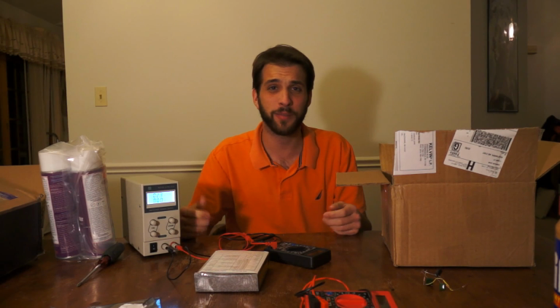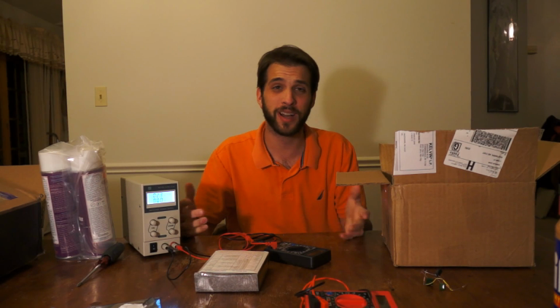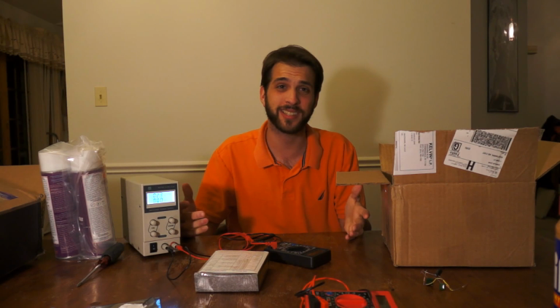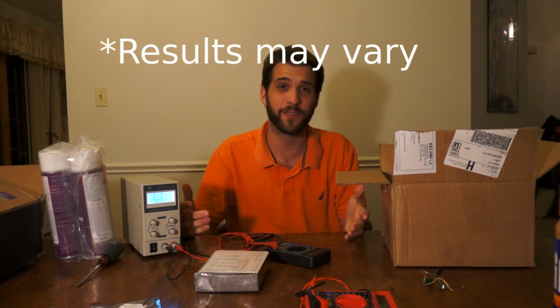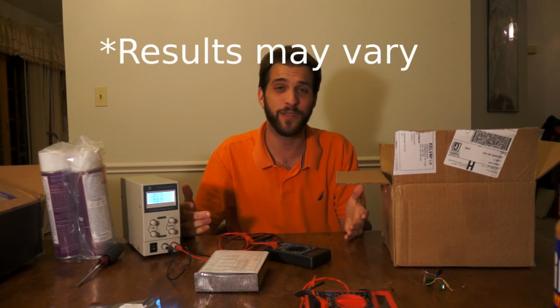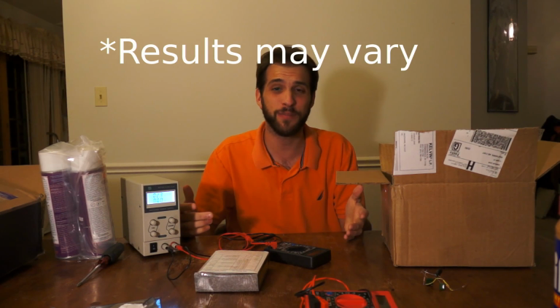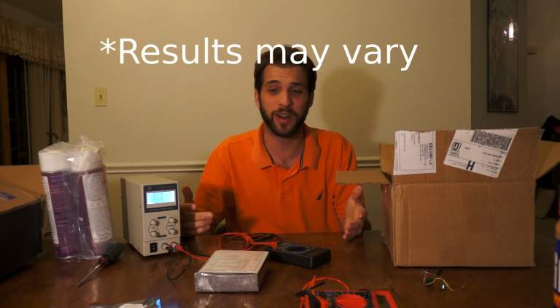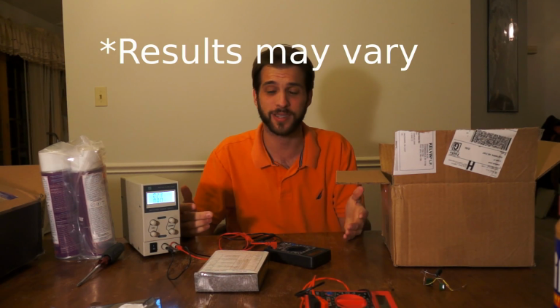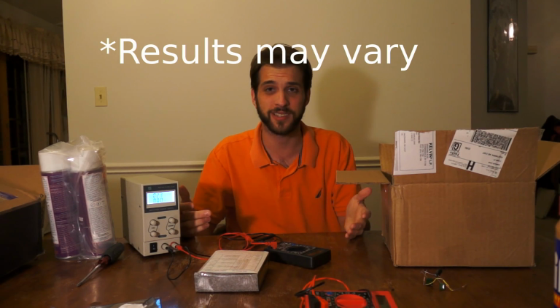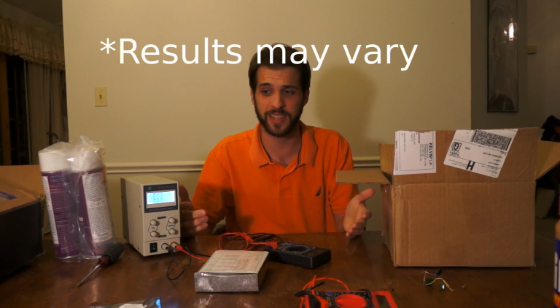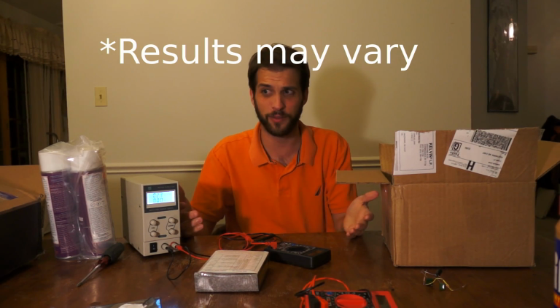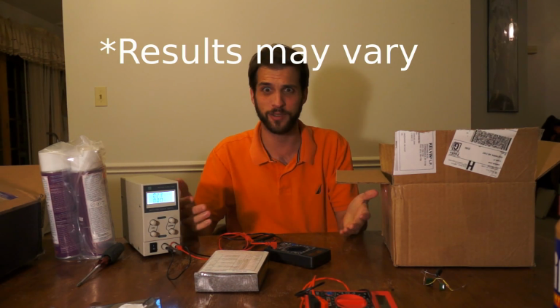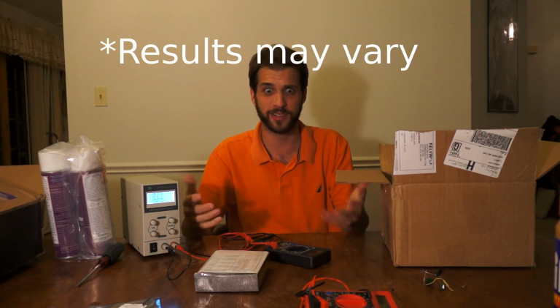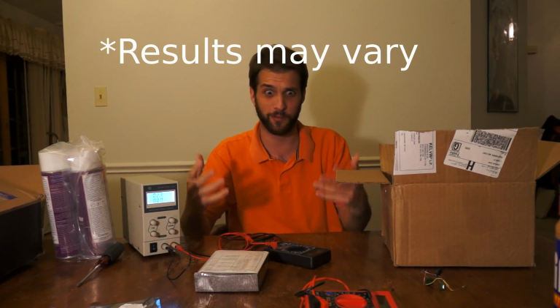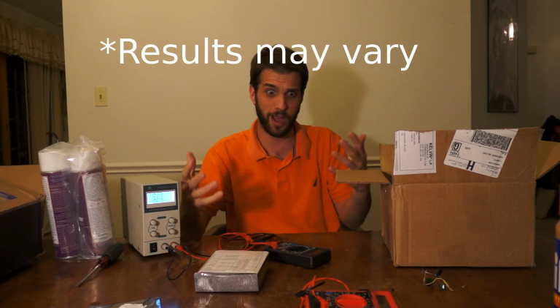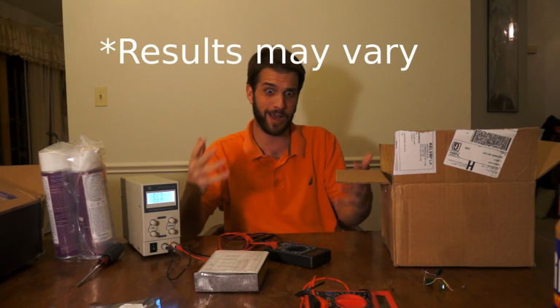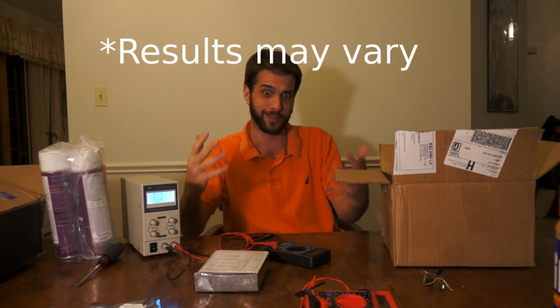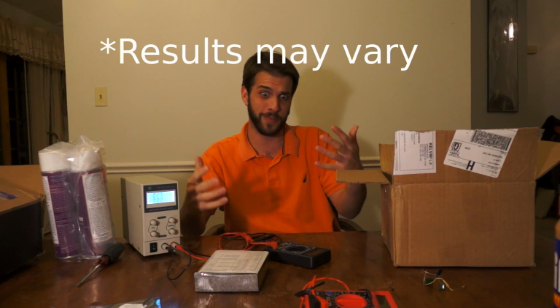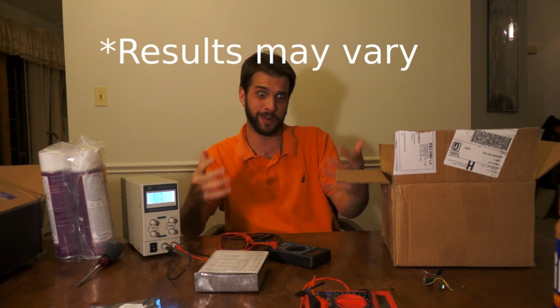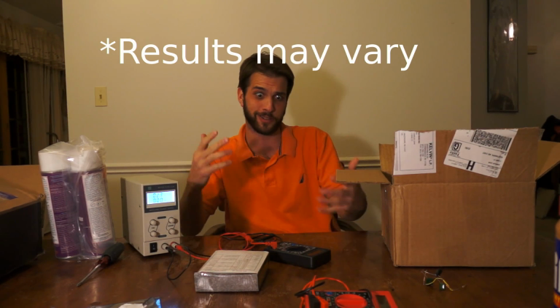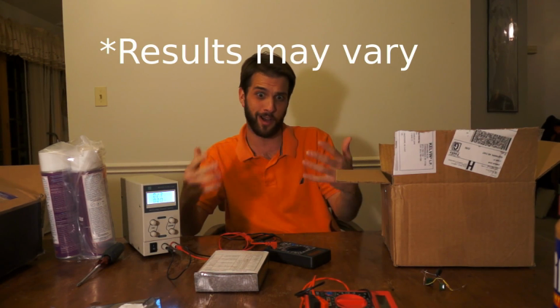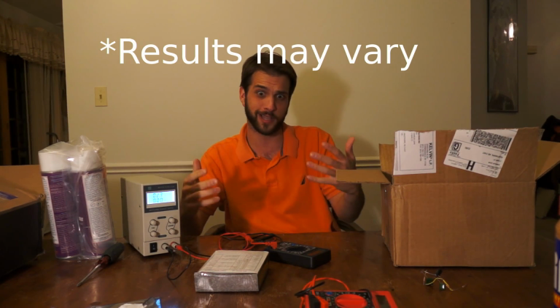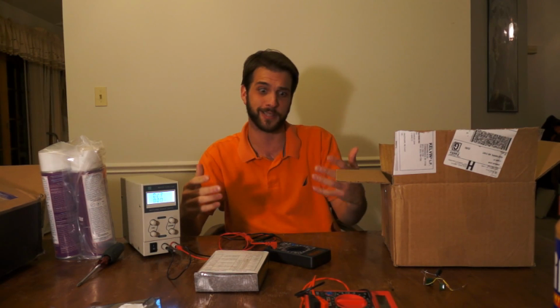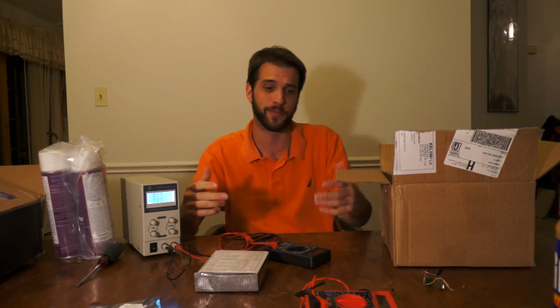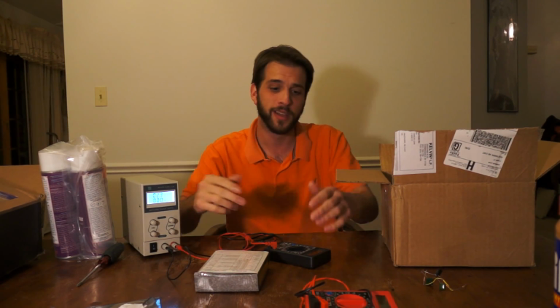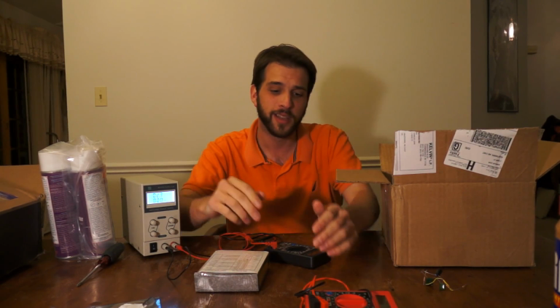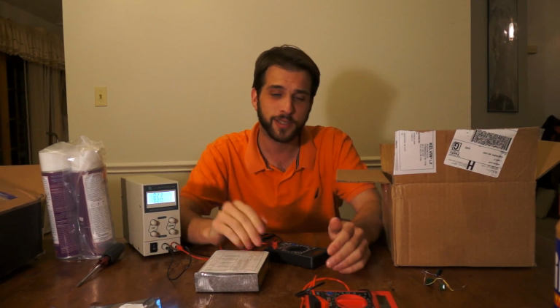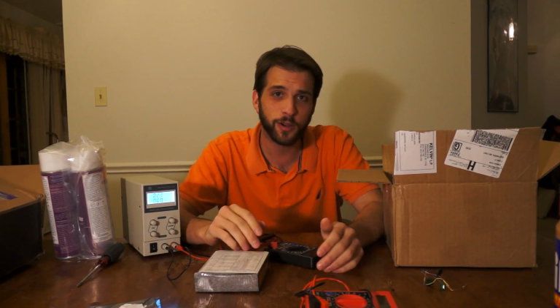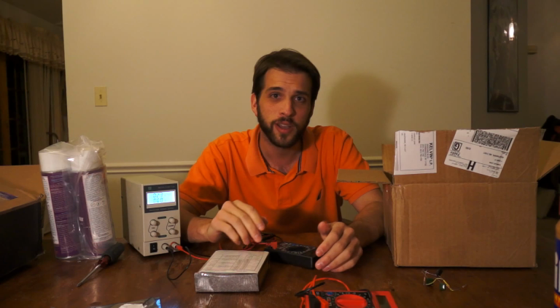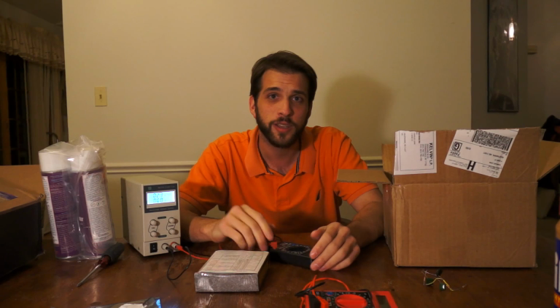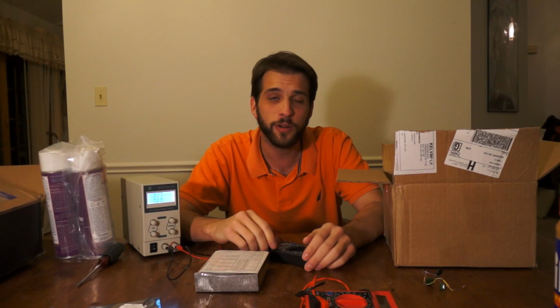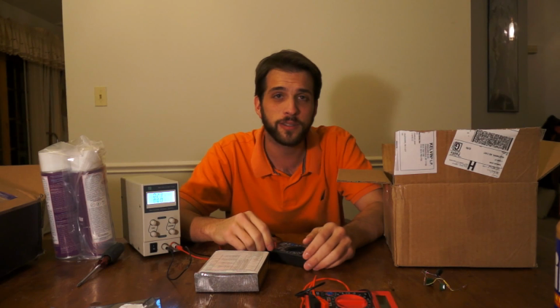You'll get a box for like 50 bucks because everyone's just like, wow, this meter is awesome.